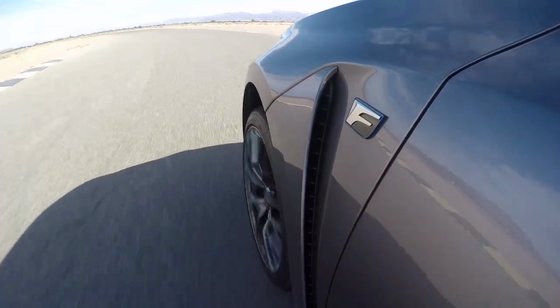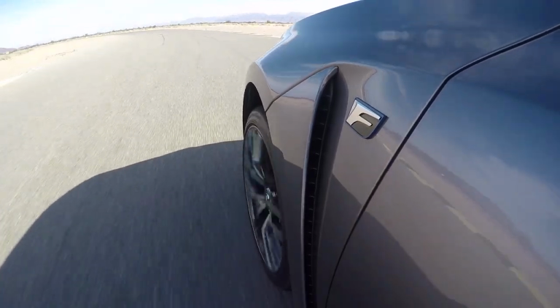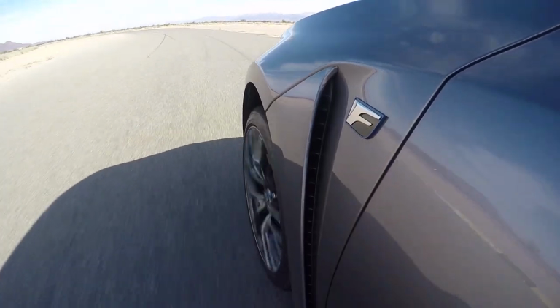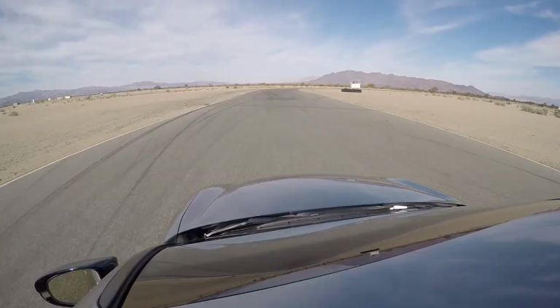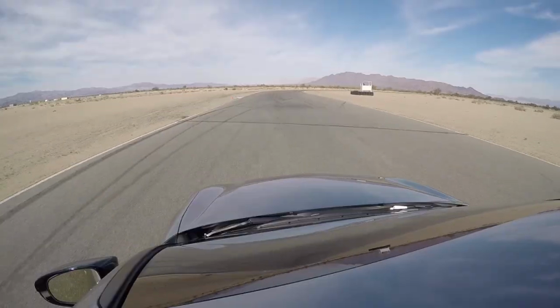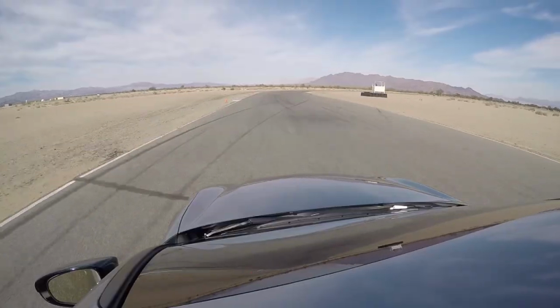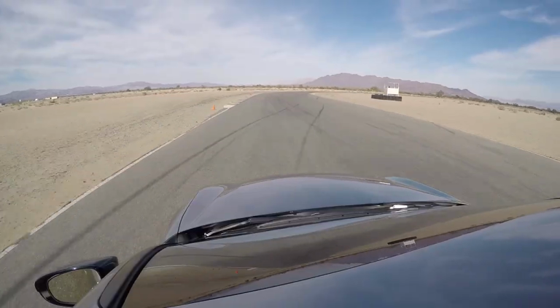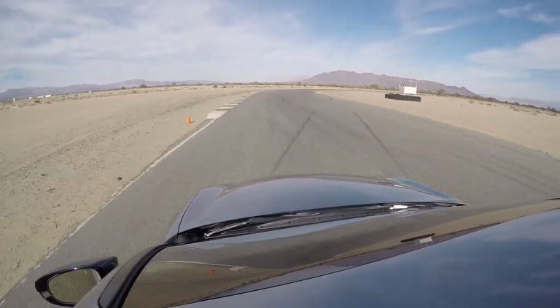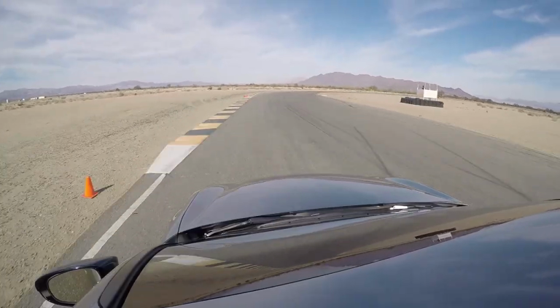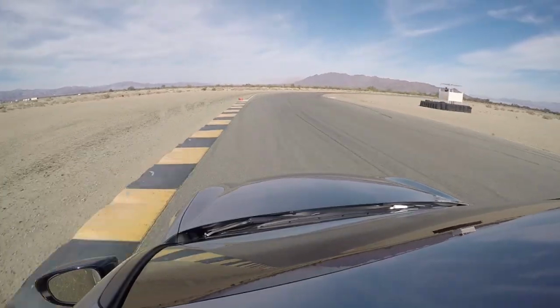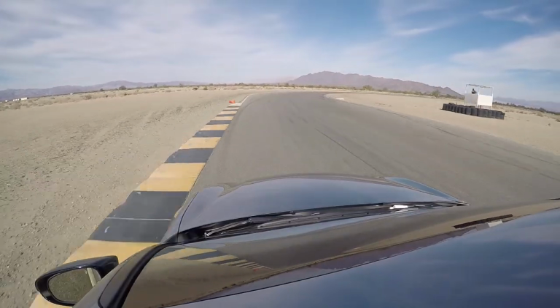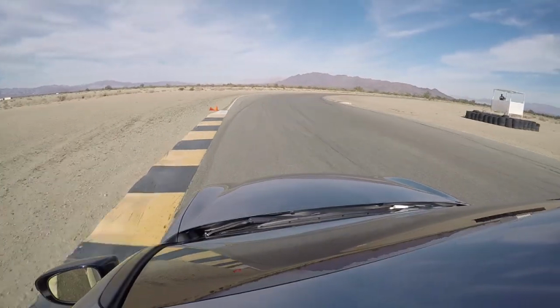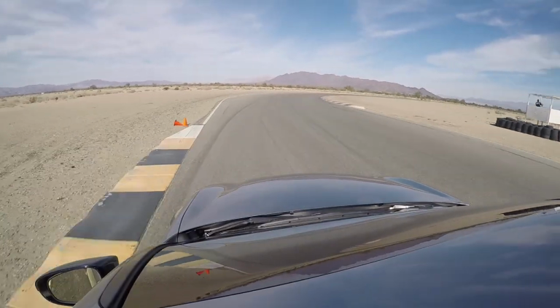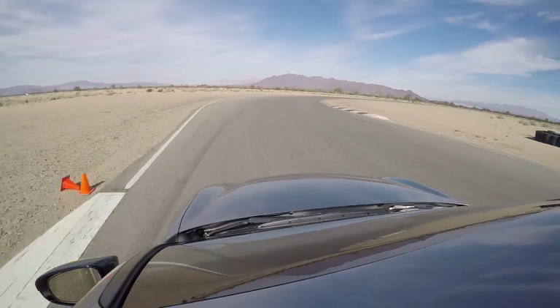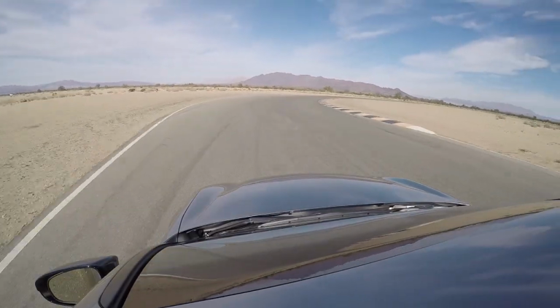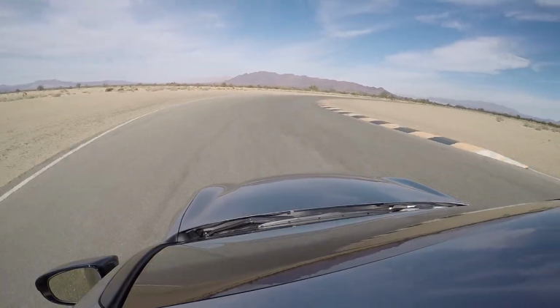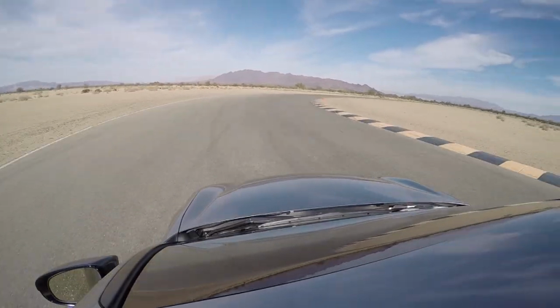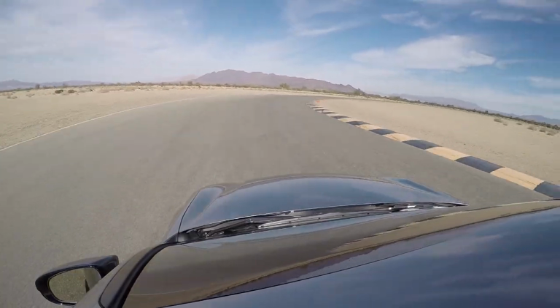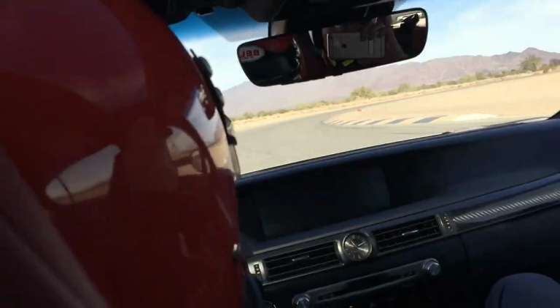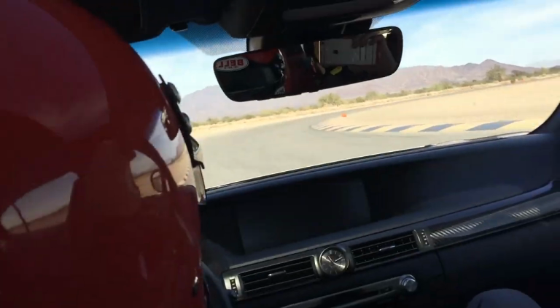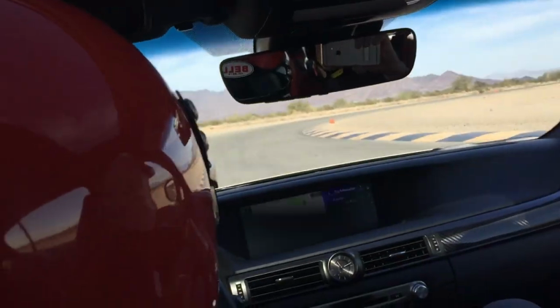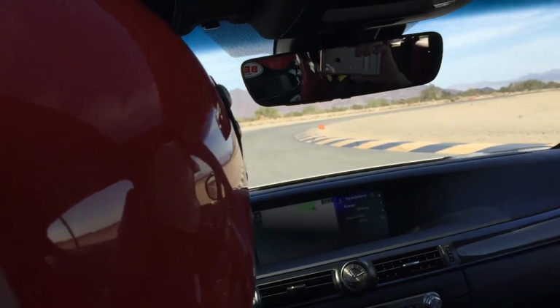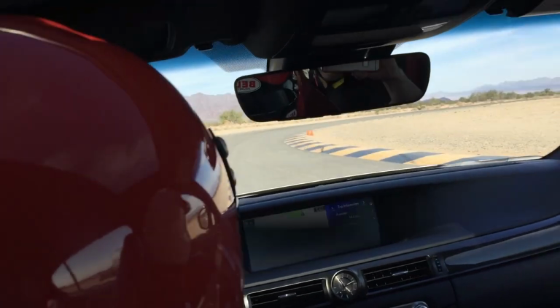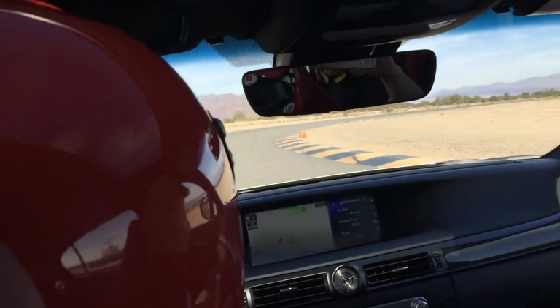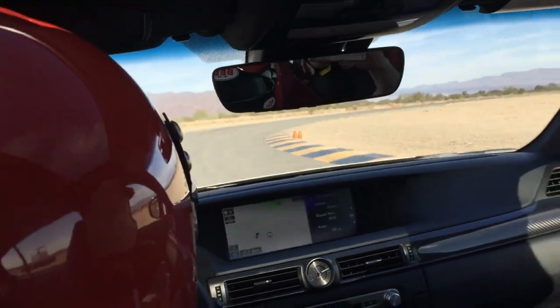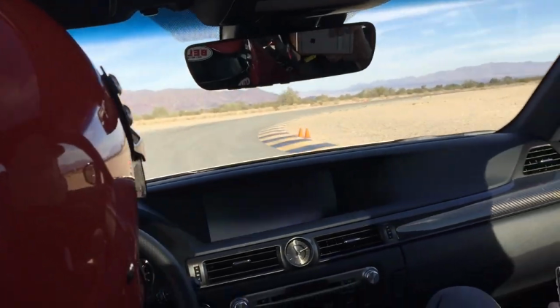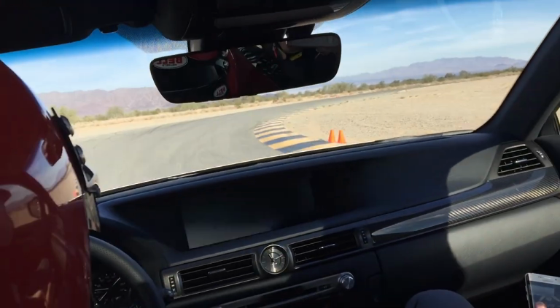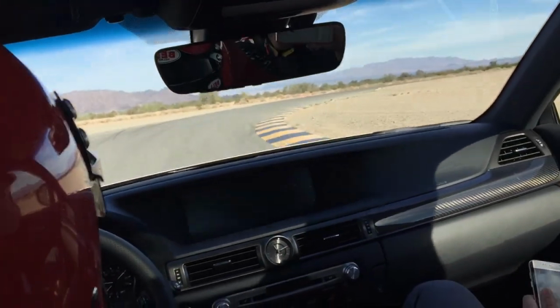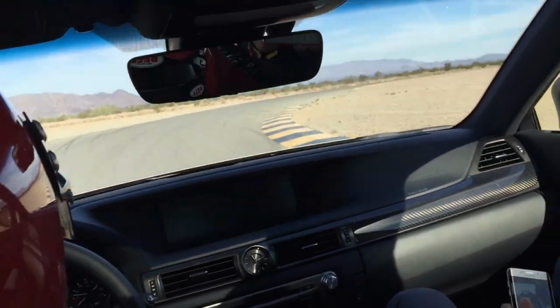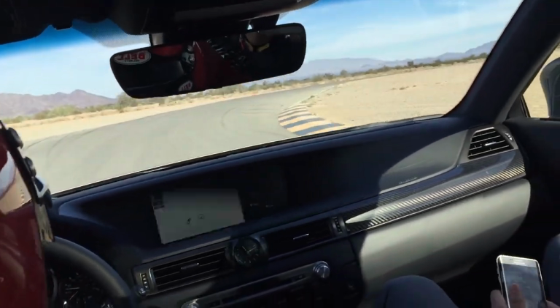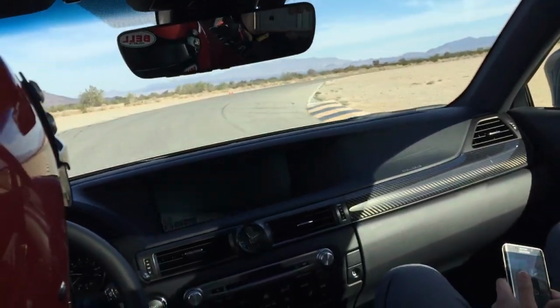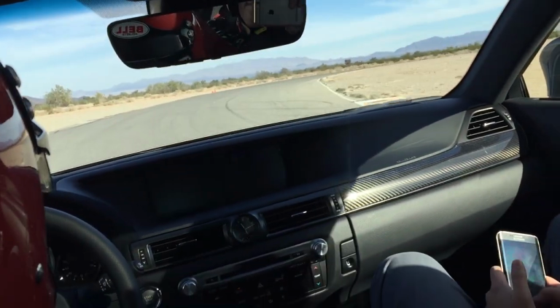I also really like the way Lexus does their vehicle dynamic control. It feels like it works together with the driver, not against him.